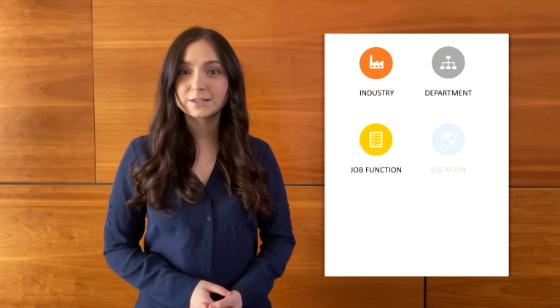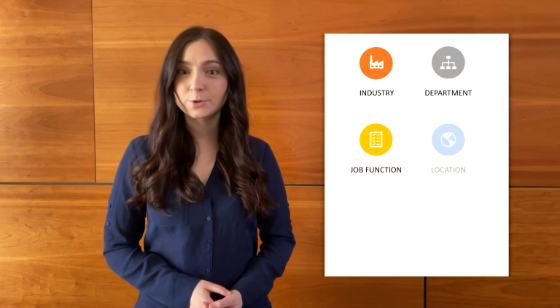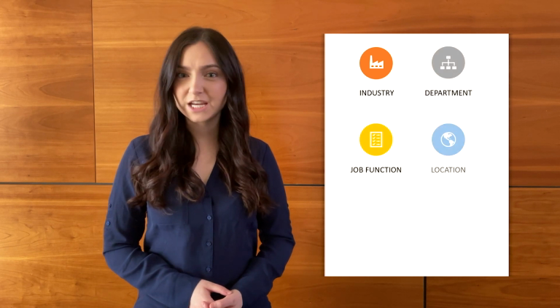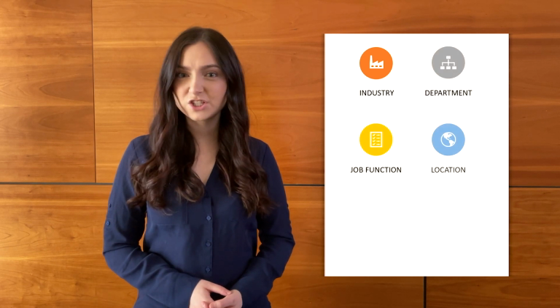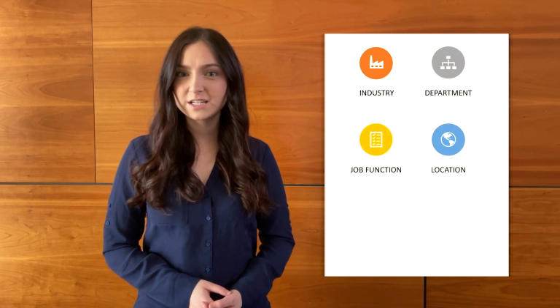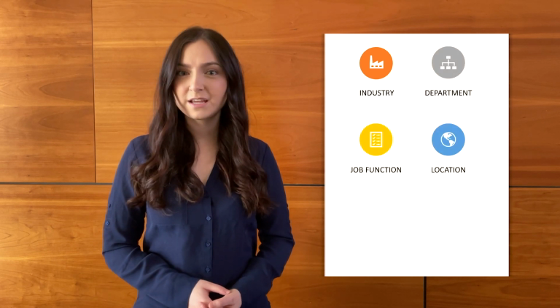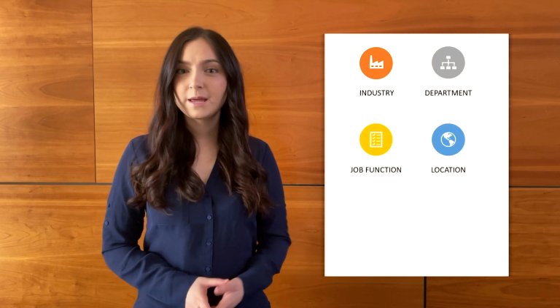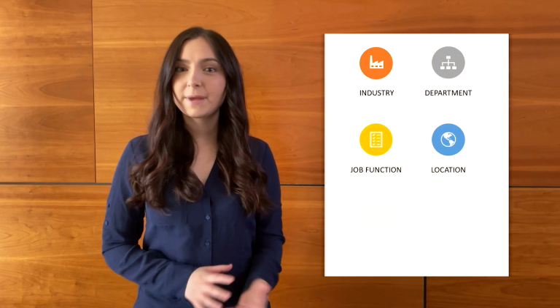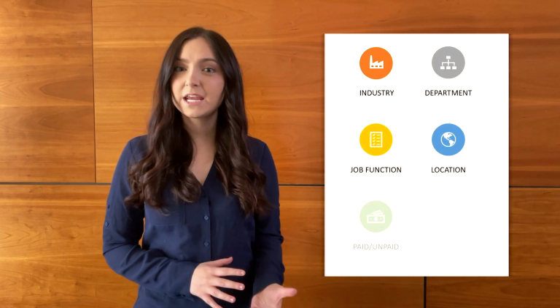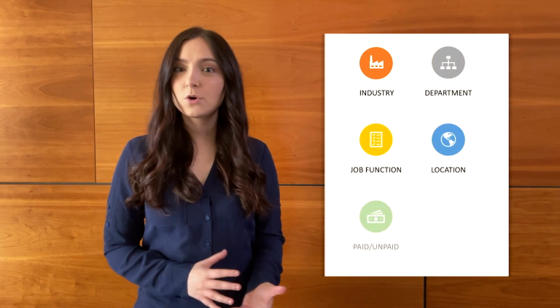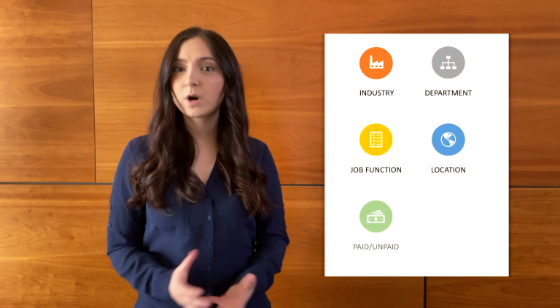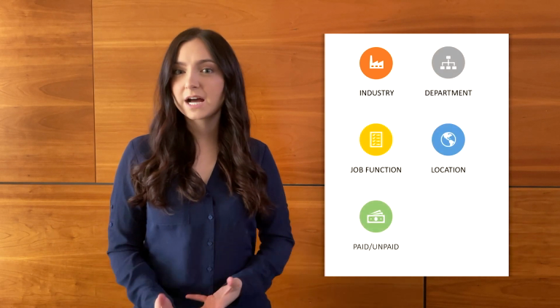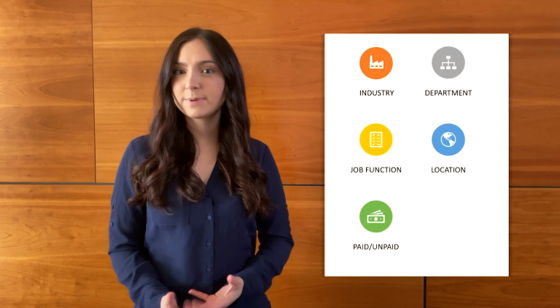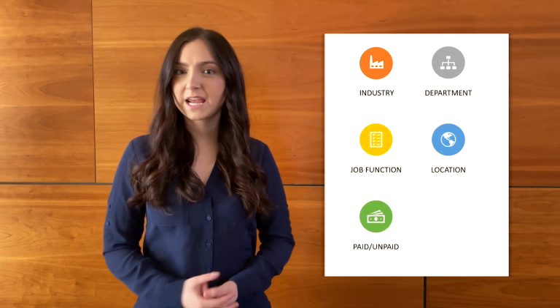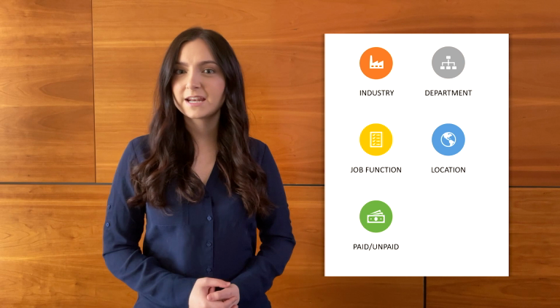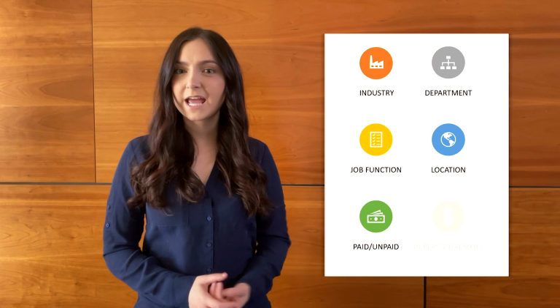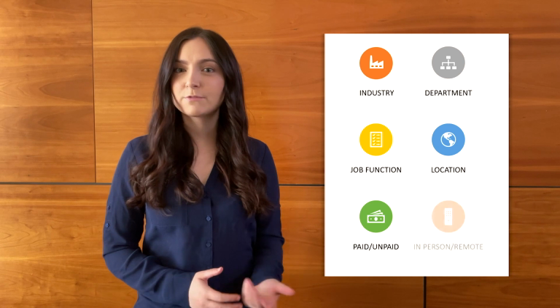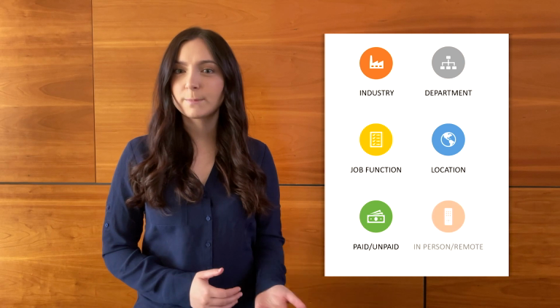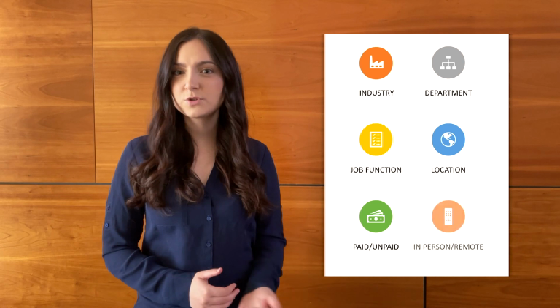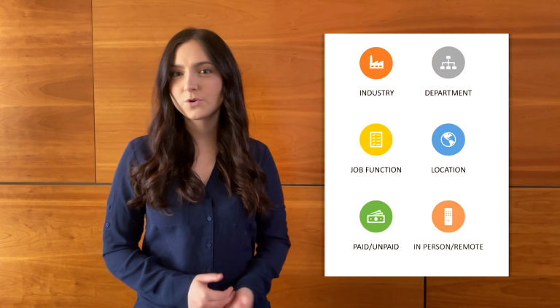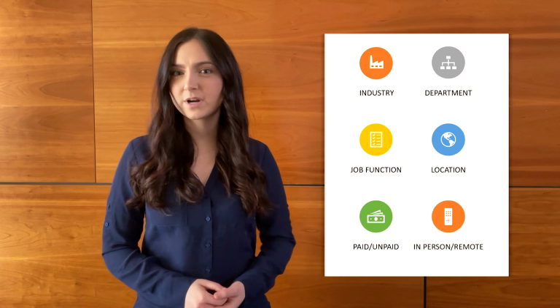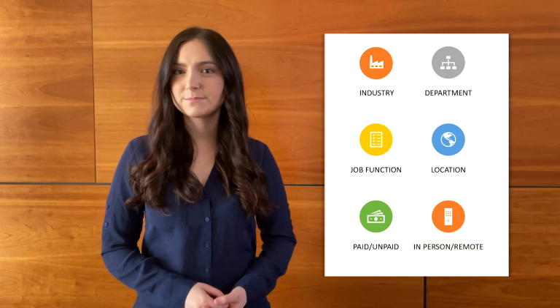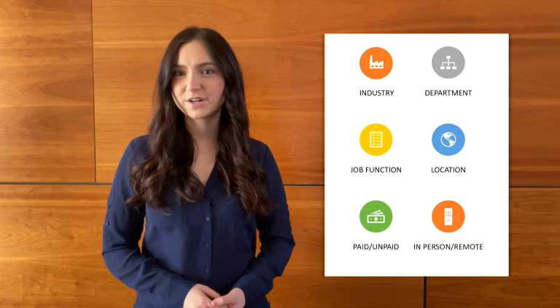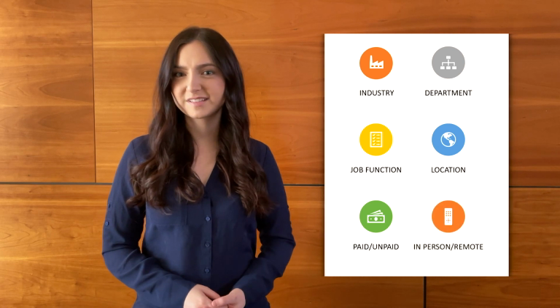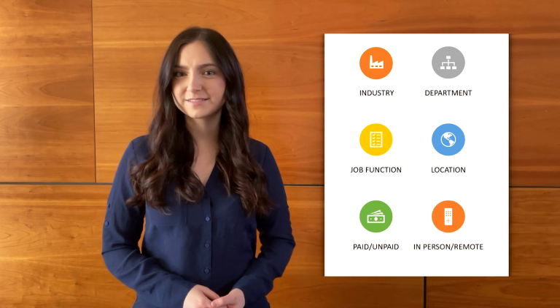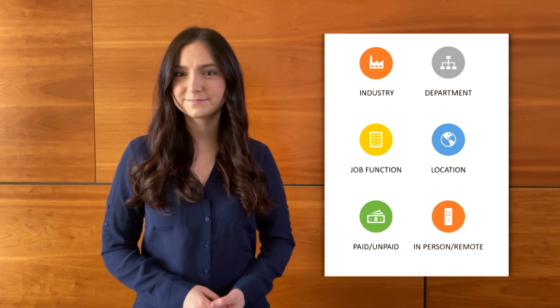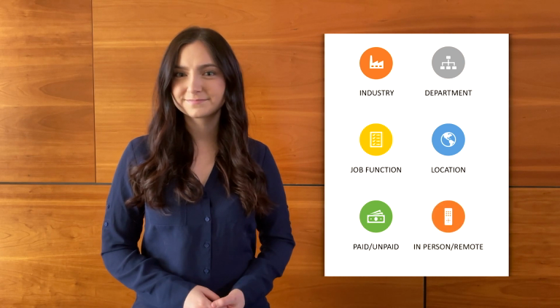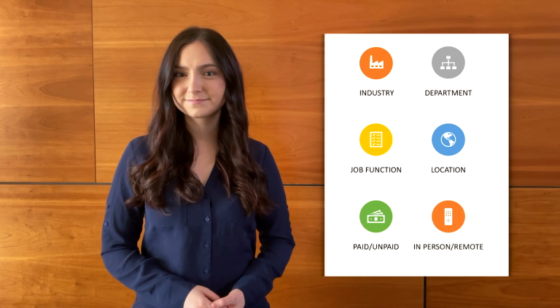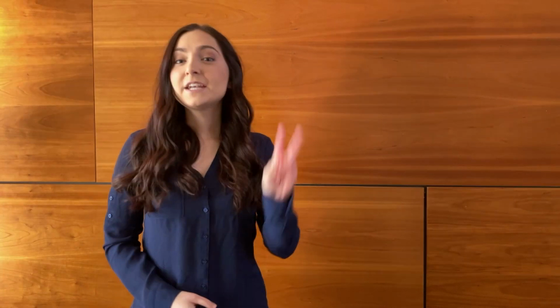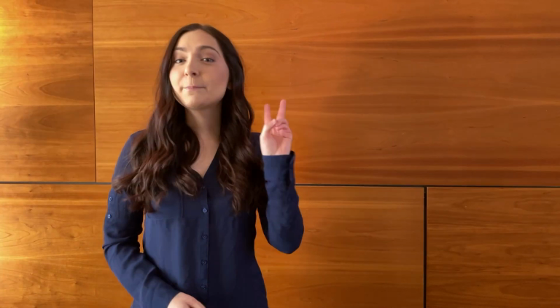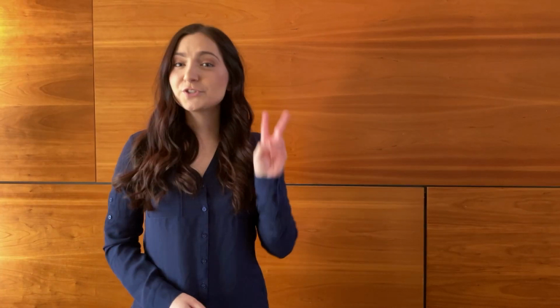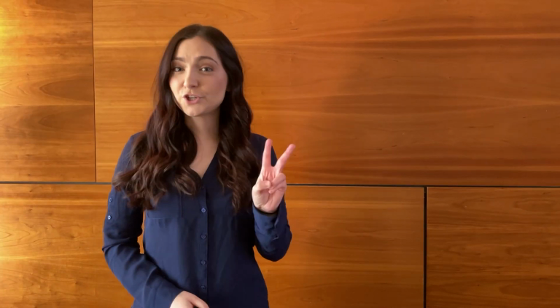Location, paid or unpaid, and remote or in-person. Number two,